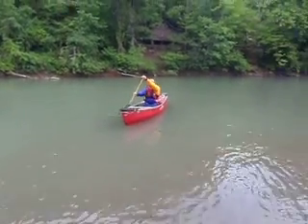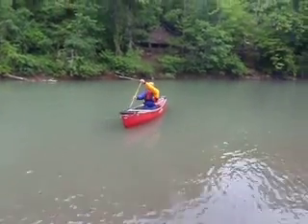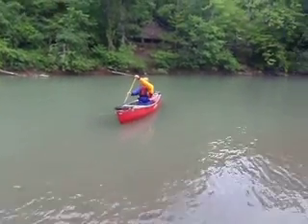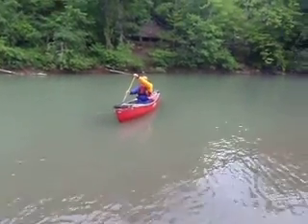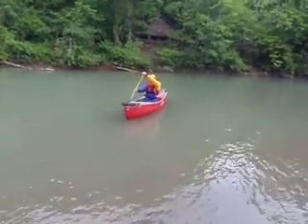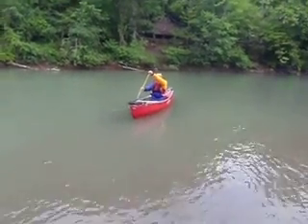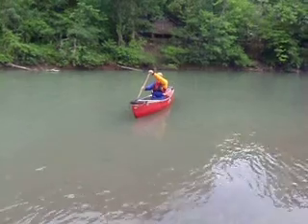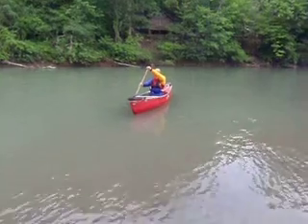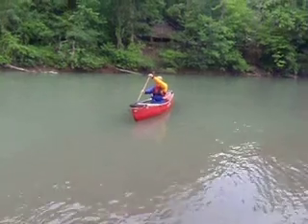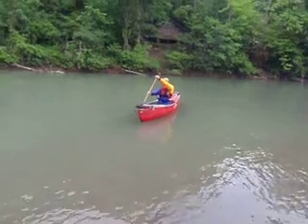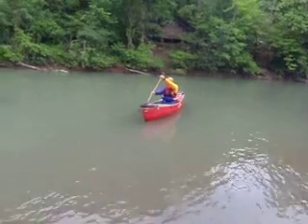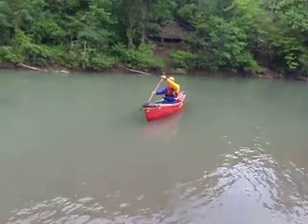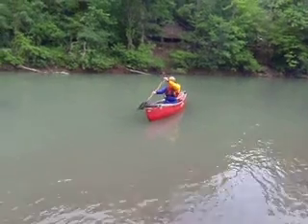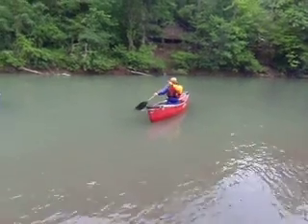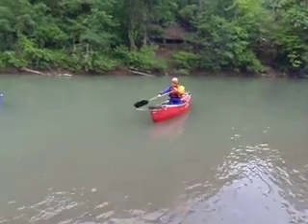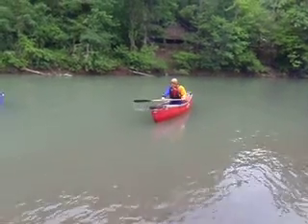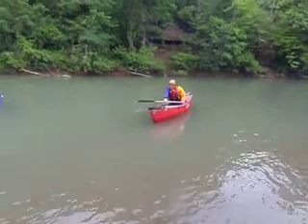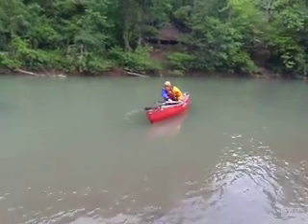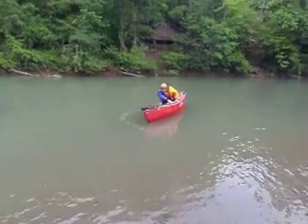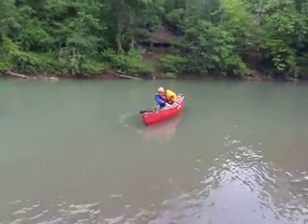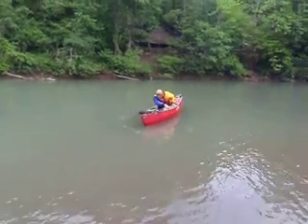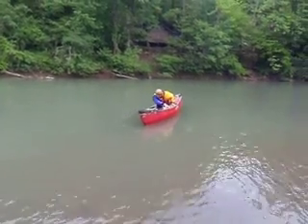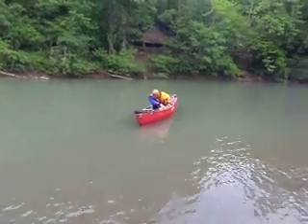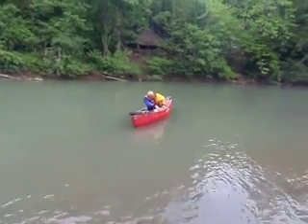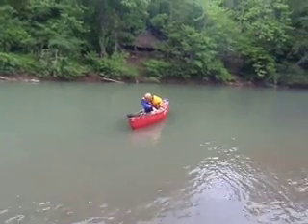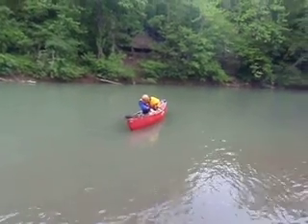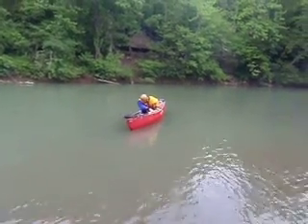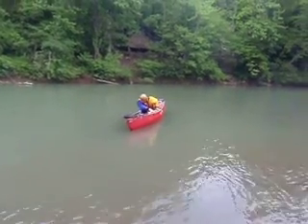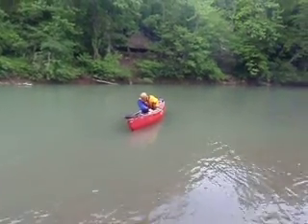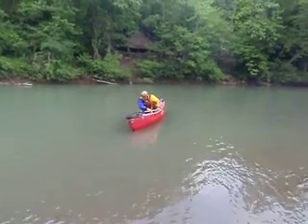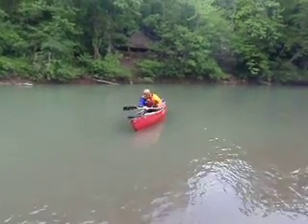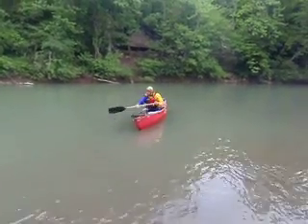You're holding the paddle like you're paddling. Power face up, okay?